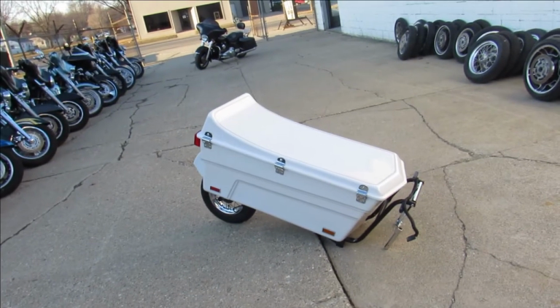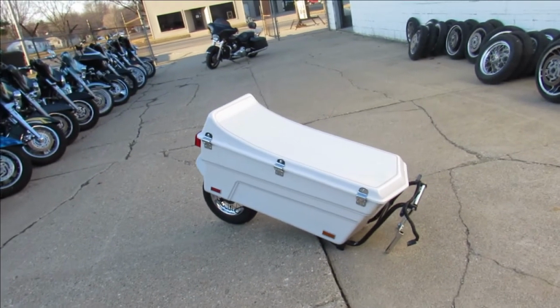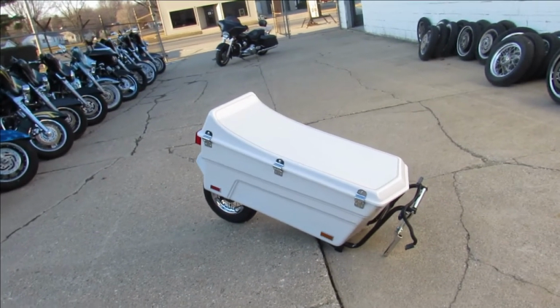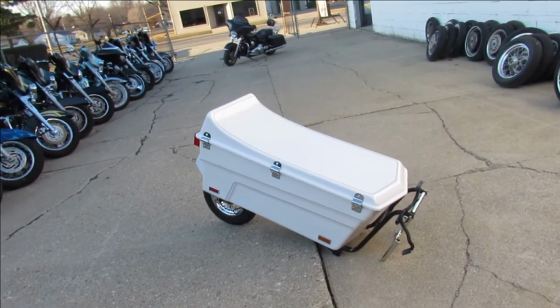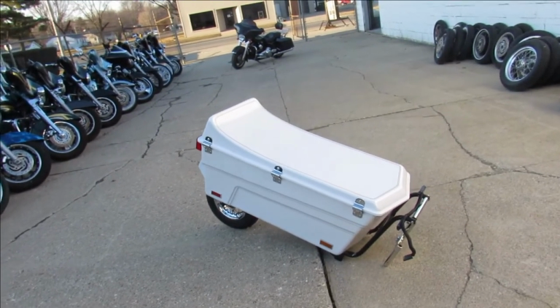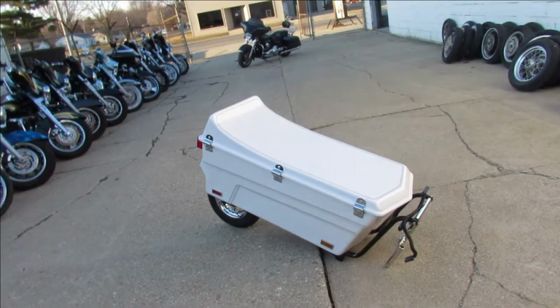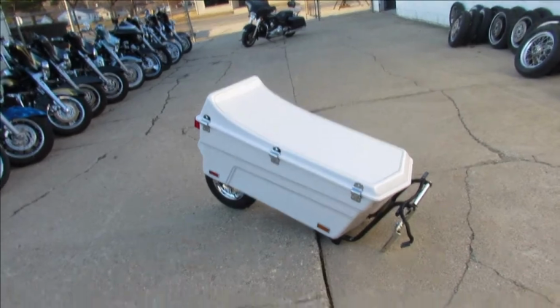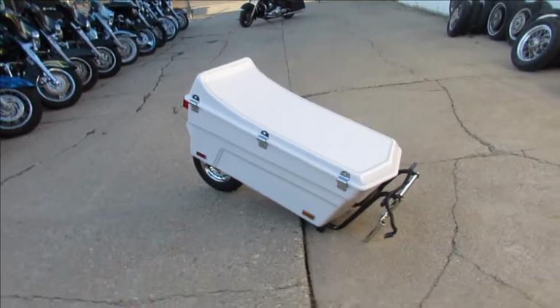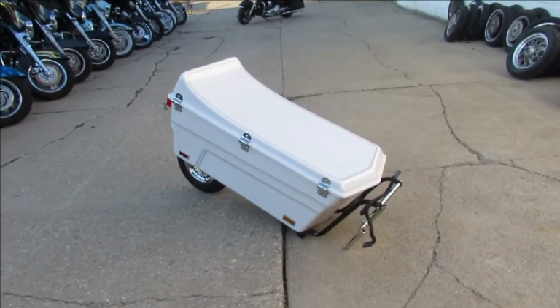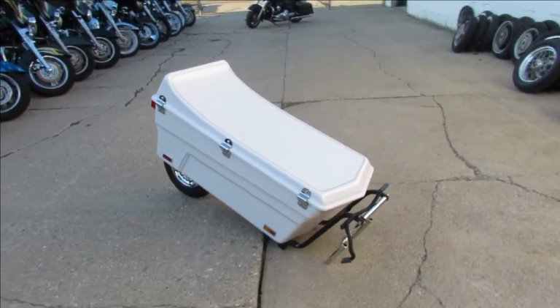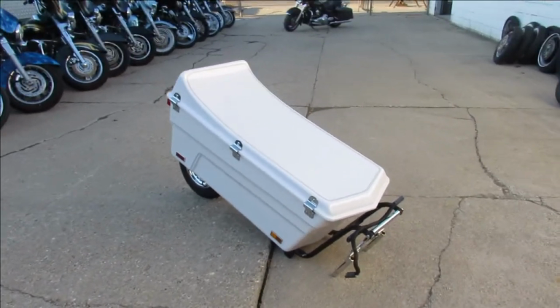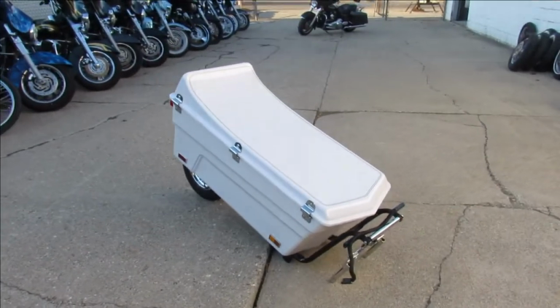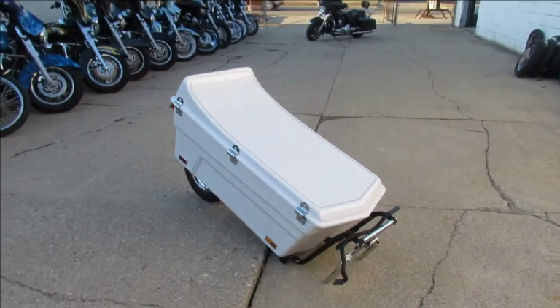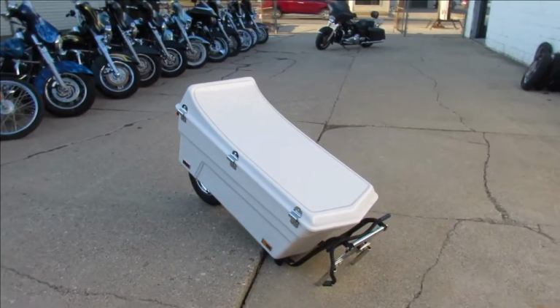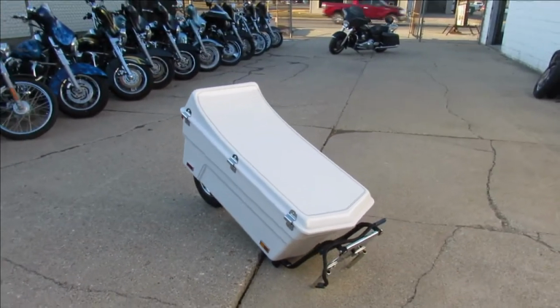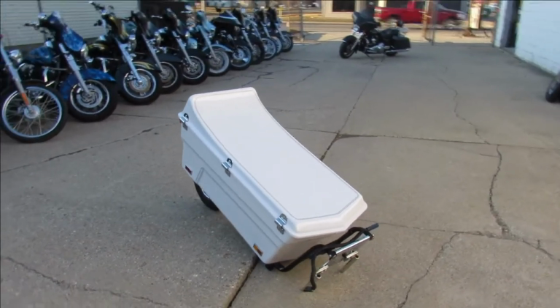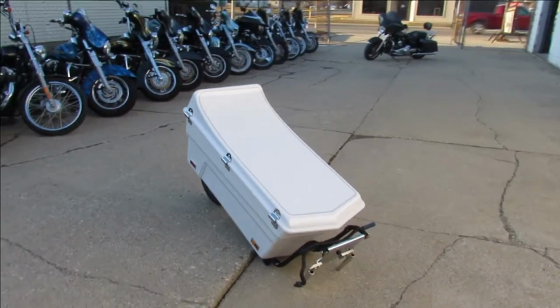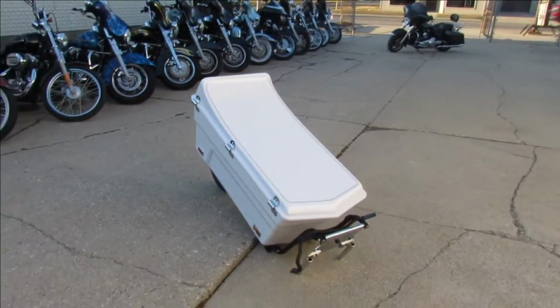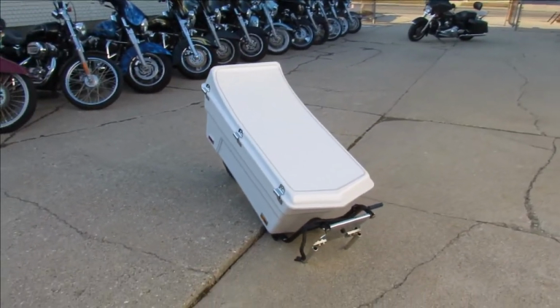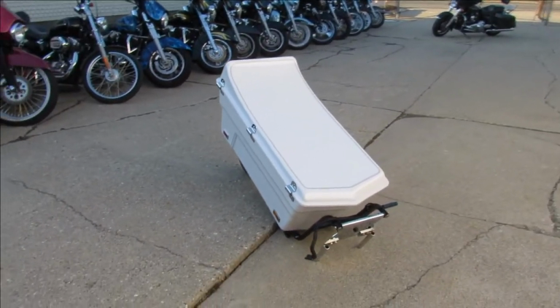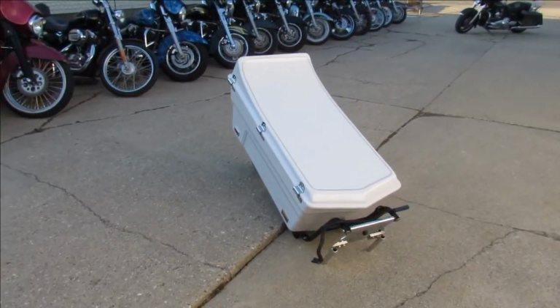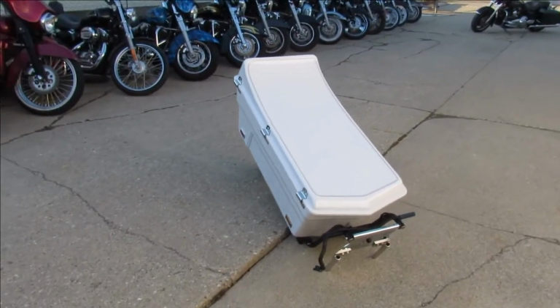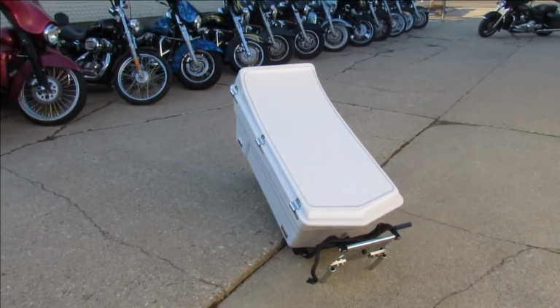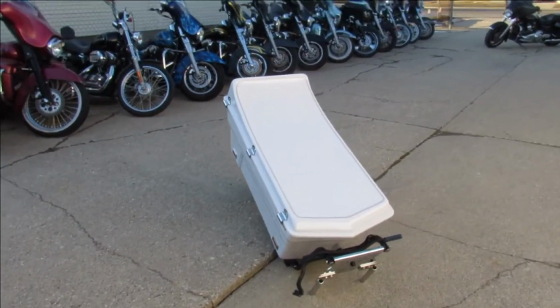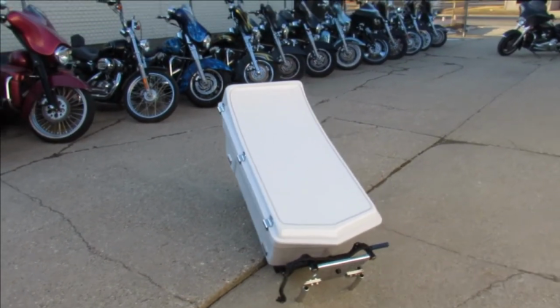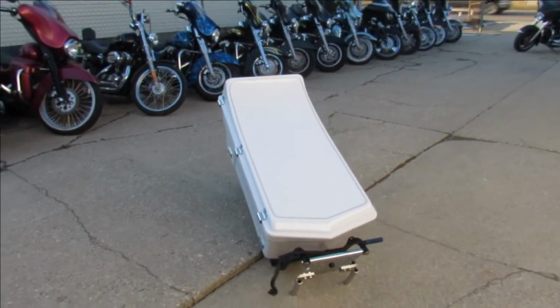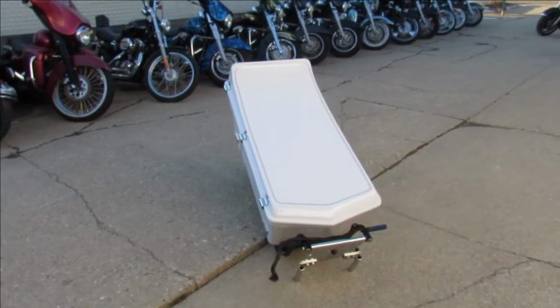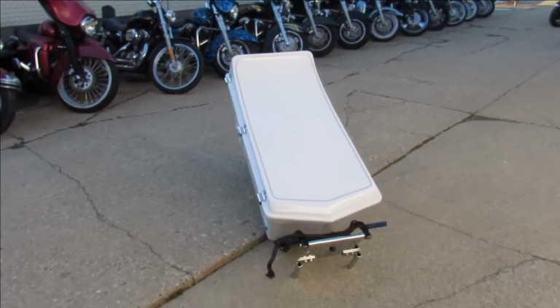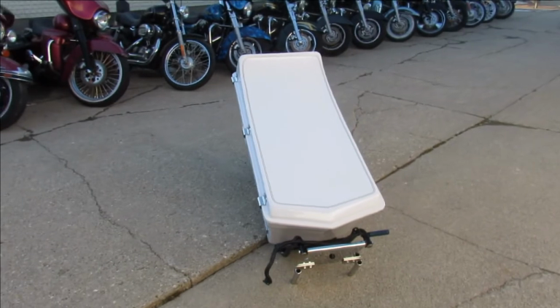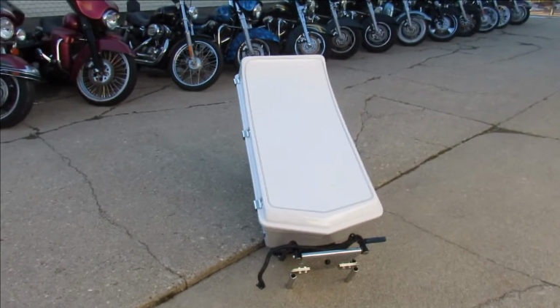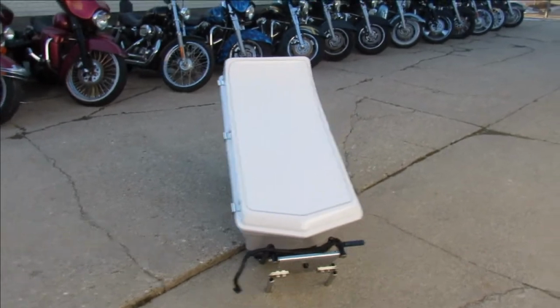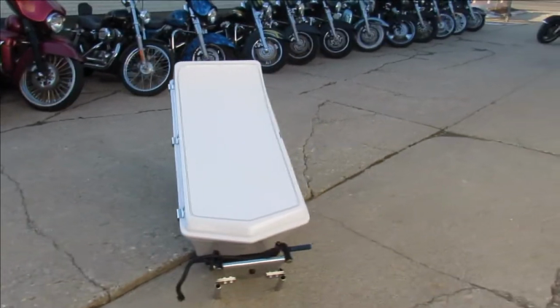Hey guys, ApprovalPowerSports.com here doing some videos on some stuff we just got in. We got a little motorcycle tow-behind trailer here for sale, let's check it out.